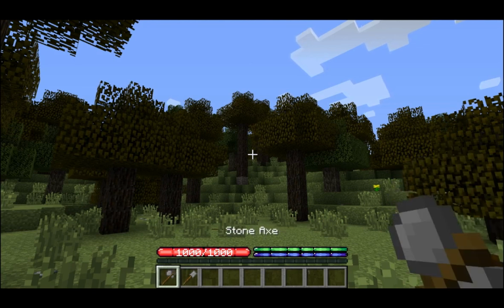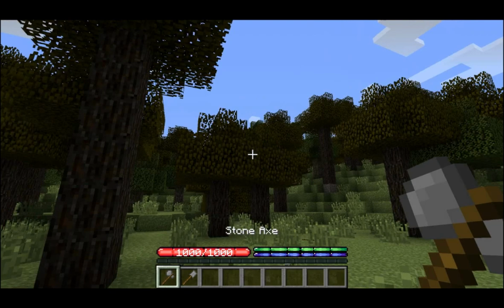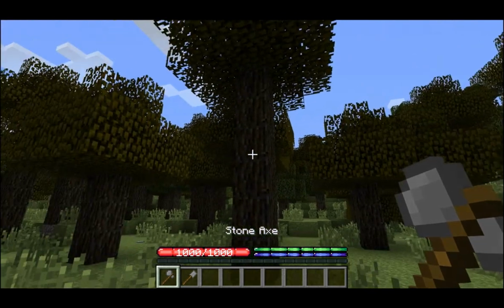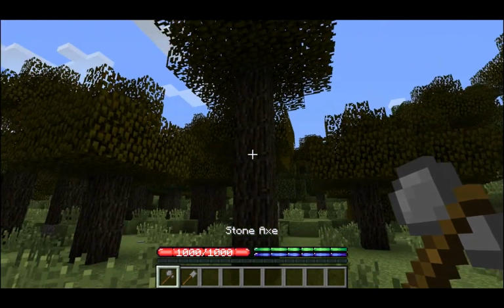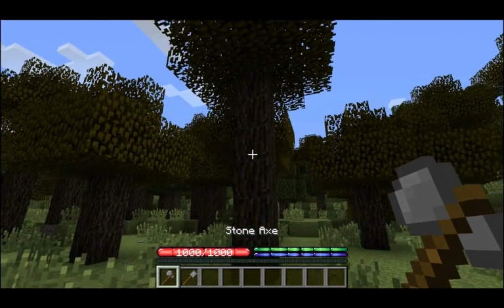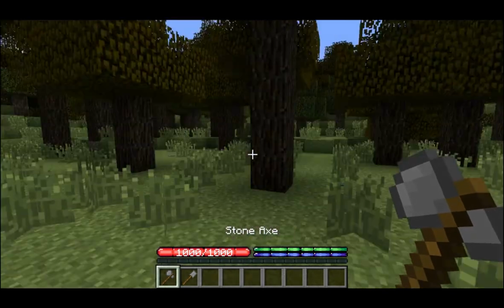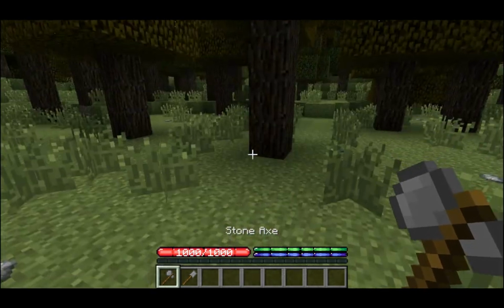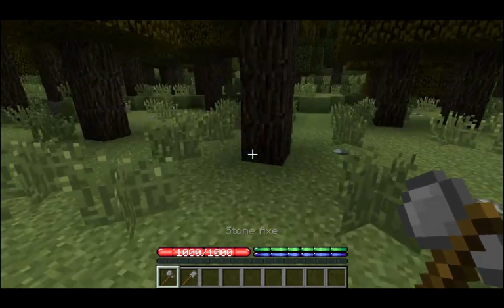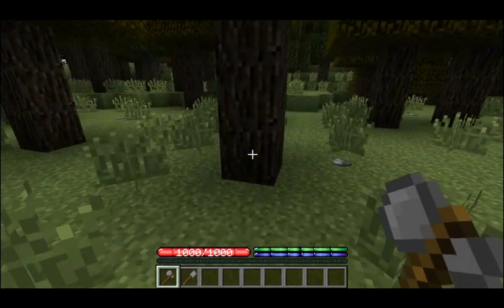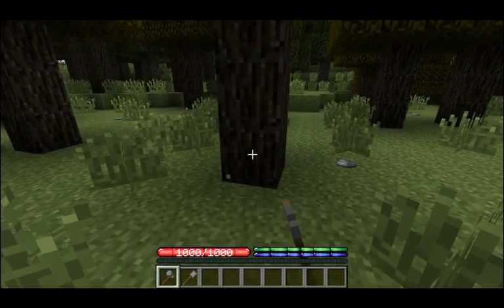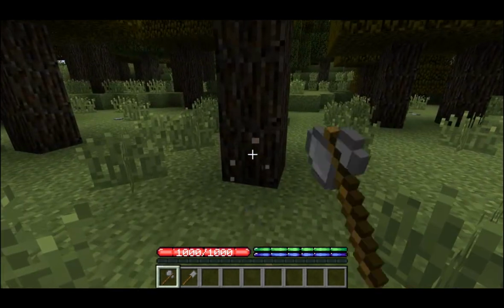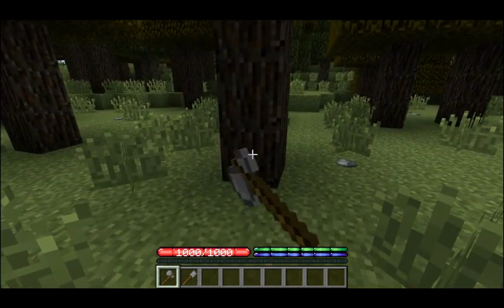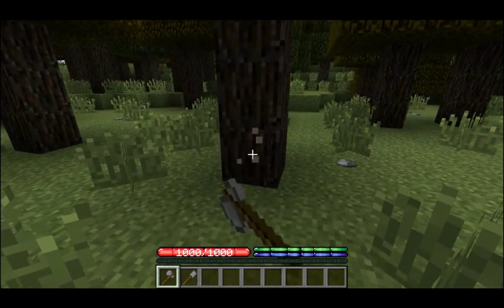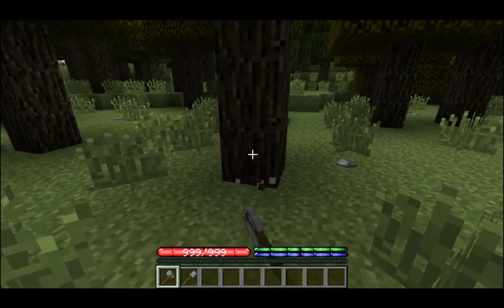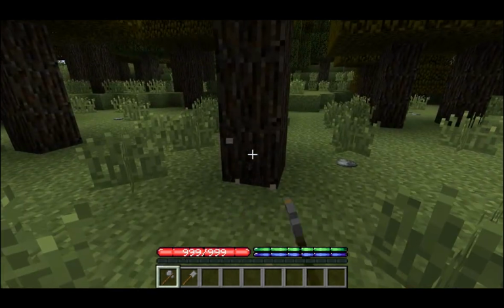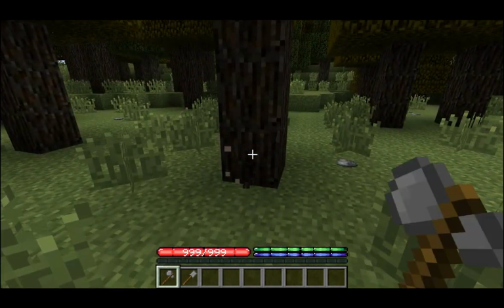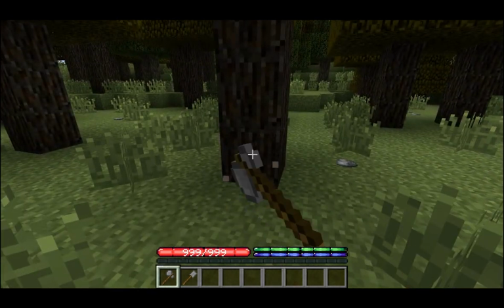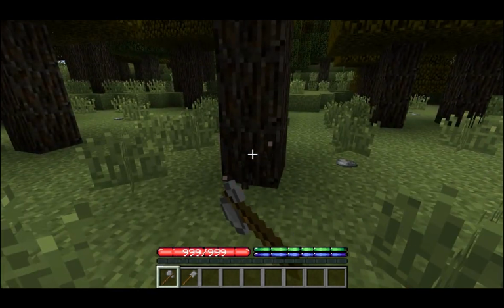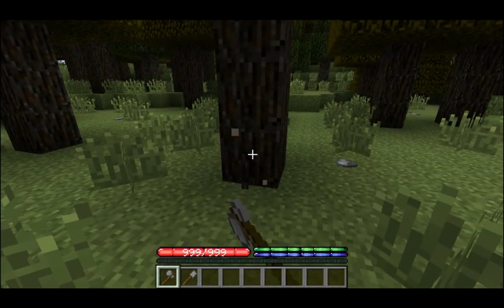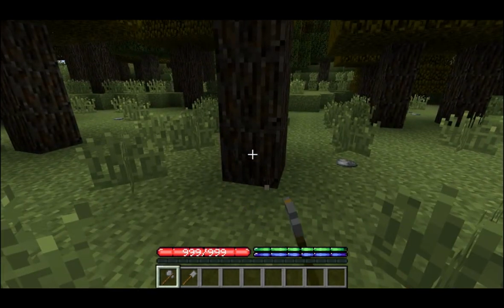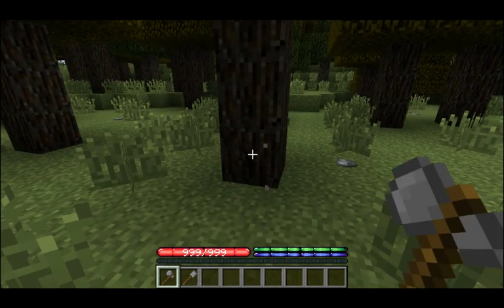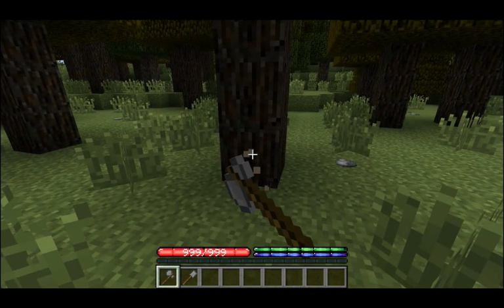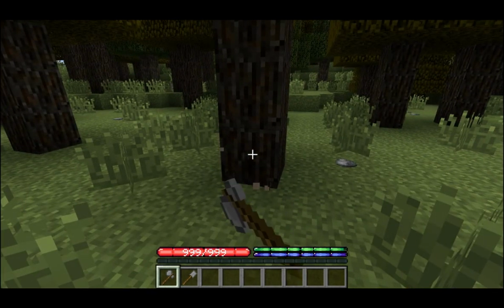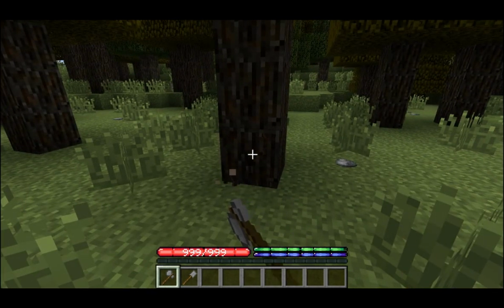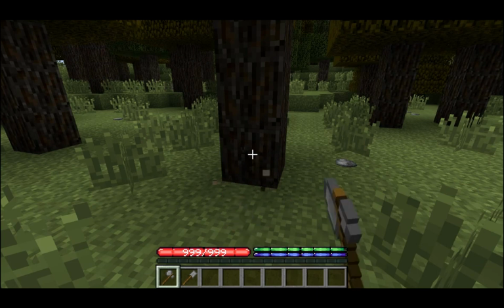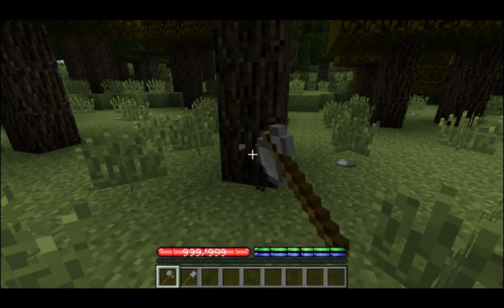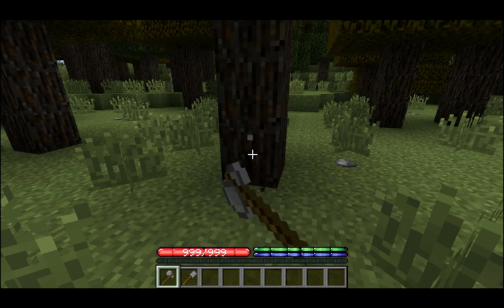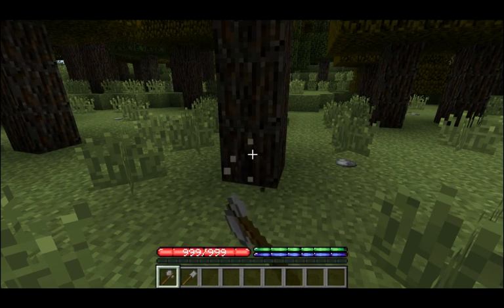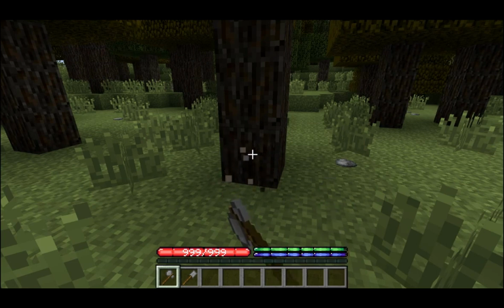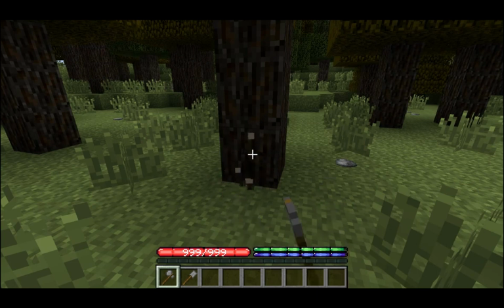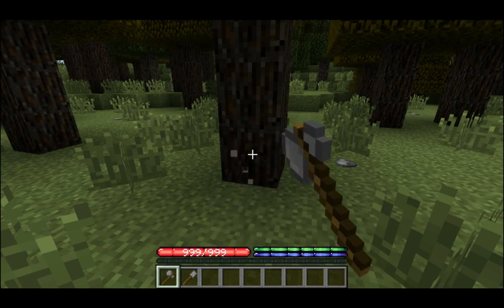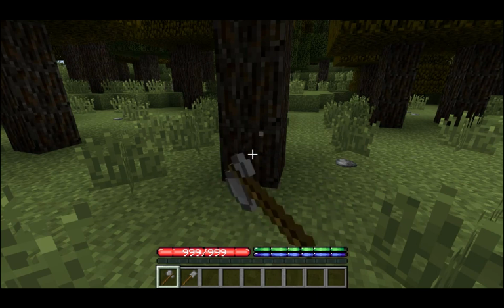Once we've got those we're gonna need to chop down some trees. We'll need about three stacks of logs. I'll chop down these spruce trees and meet you back when I'm done.